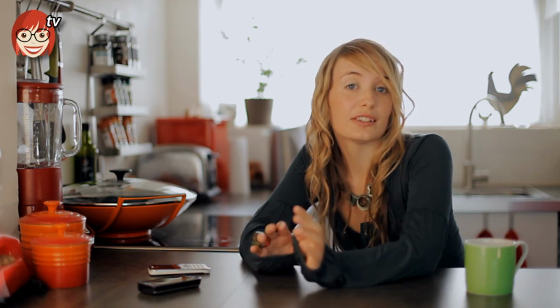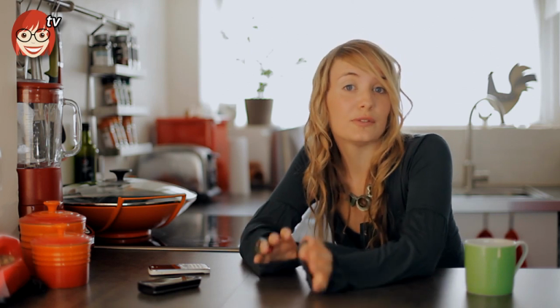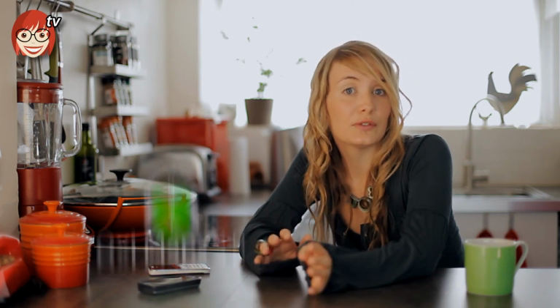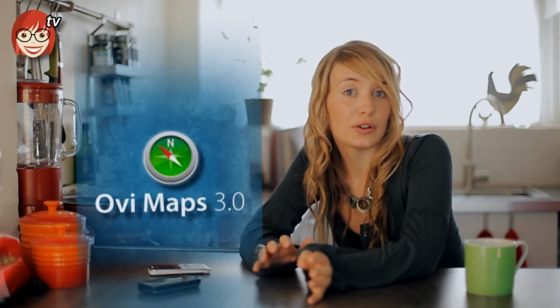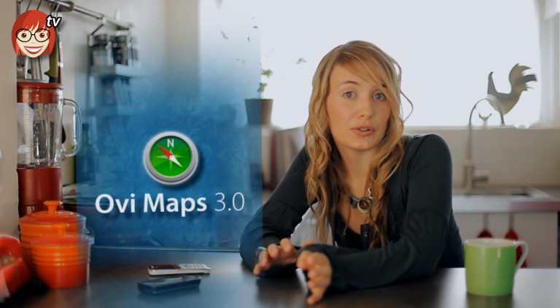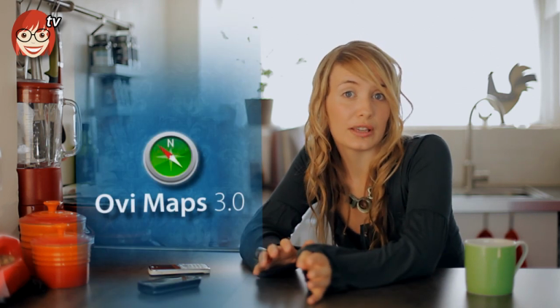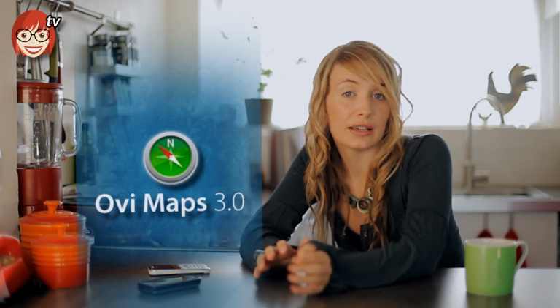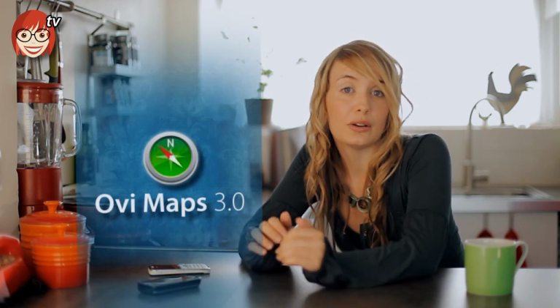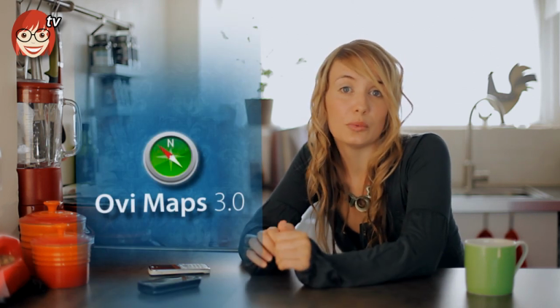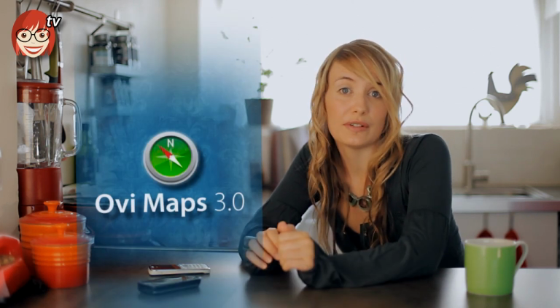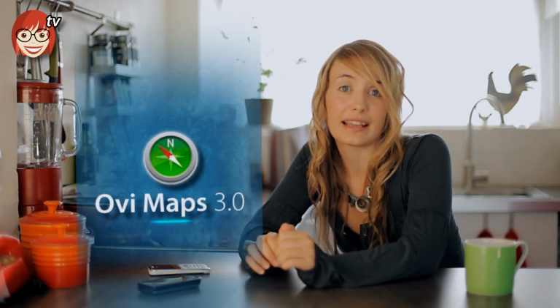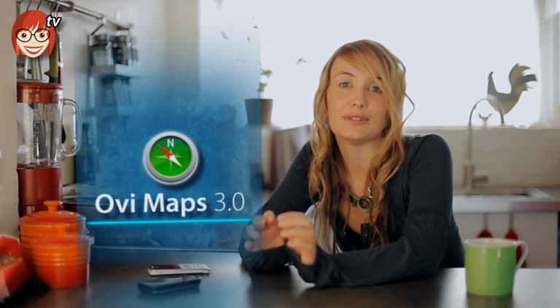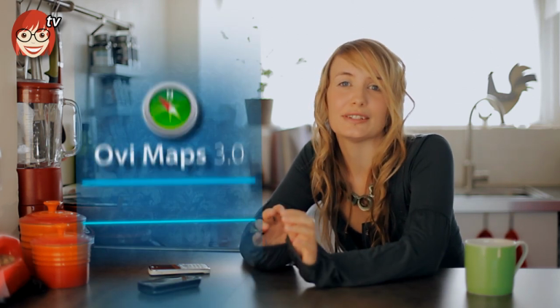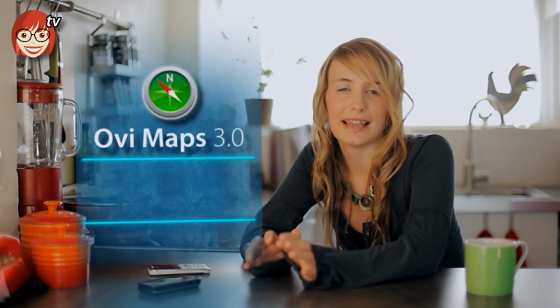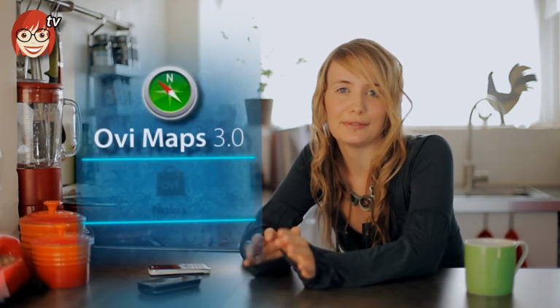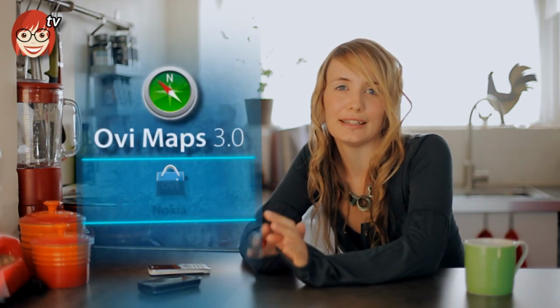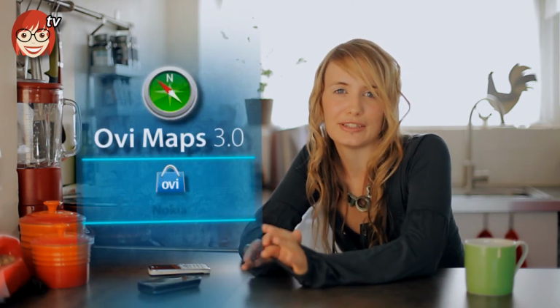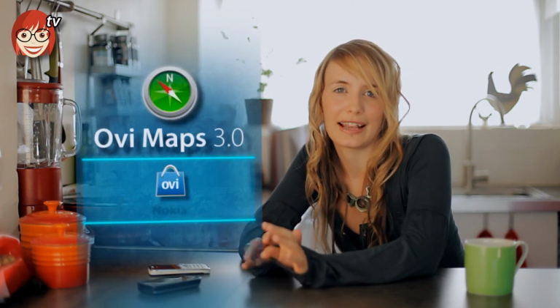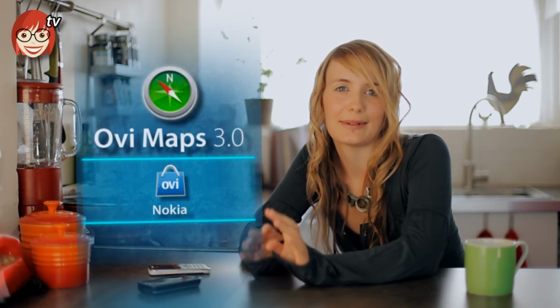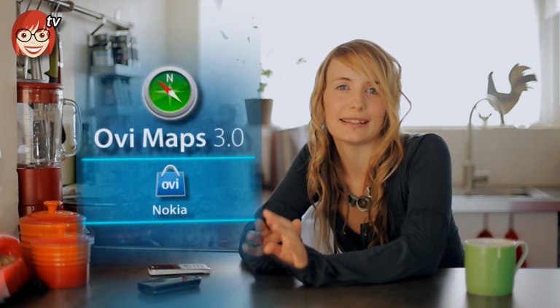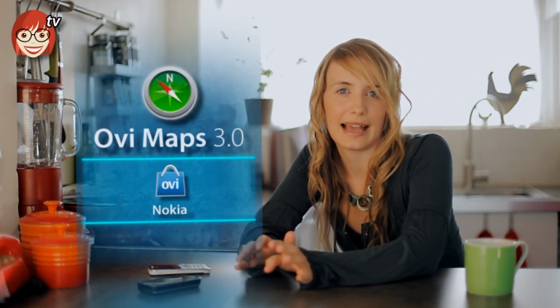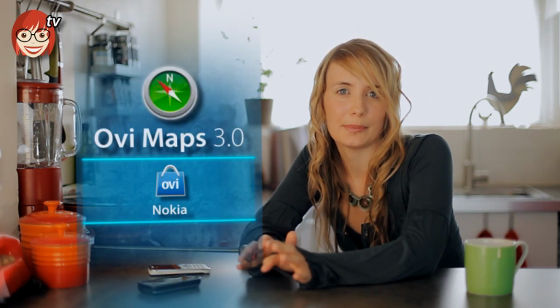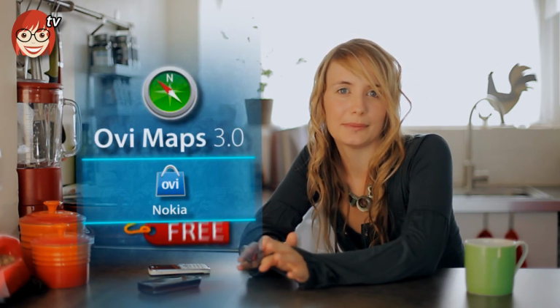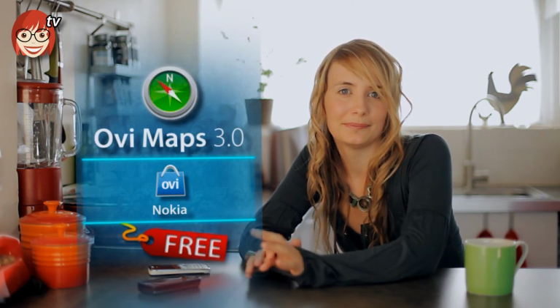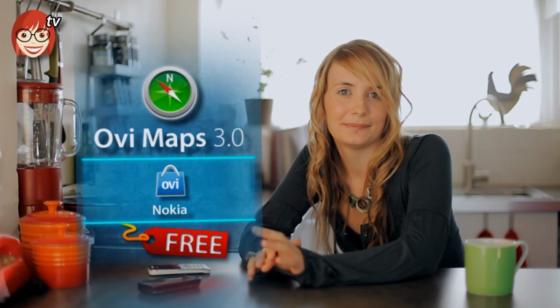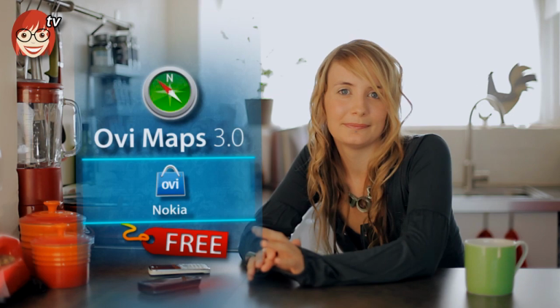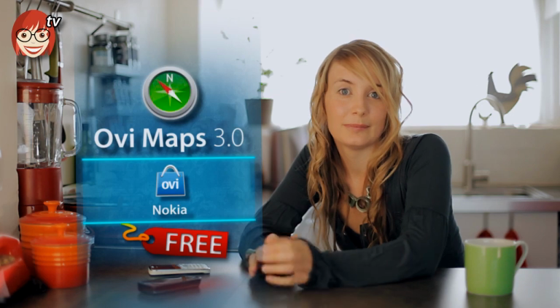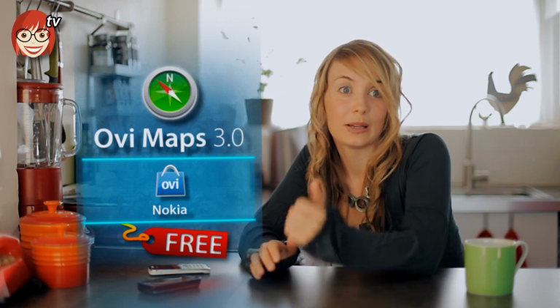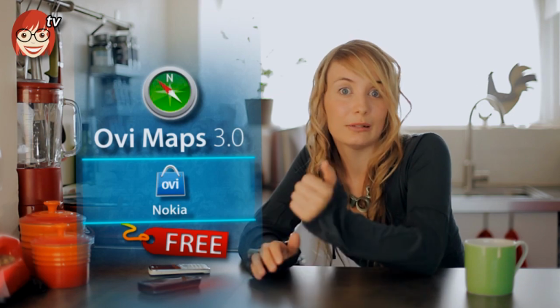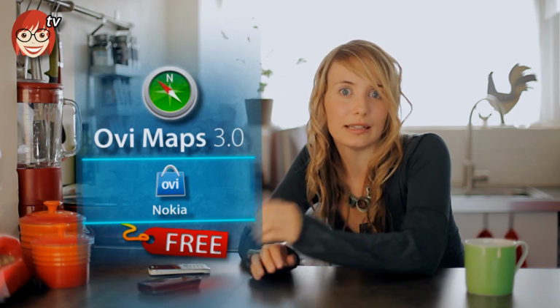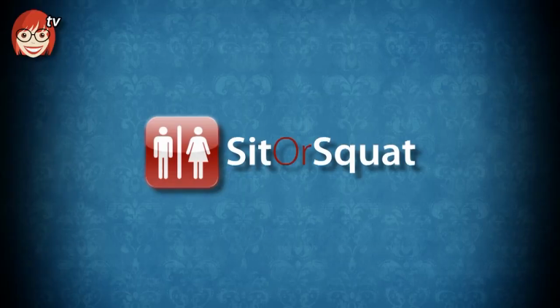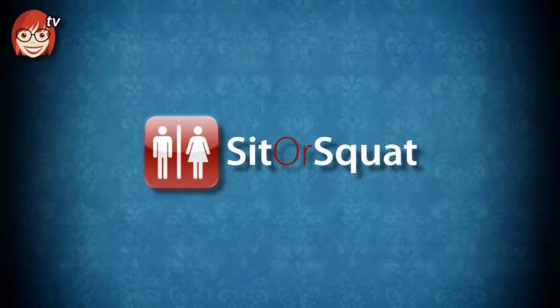So if you've got a Nokia, we reckon you should definitely check out this app. Go on then.